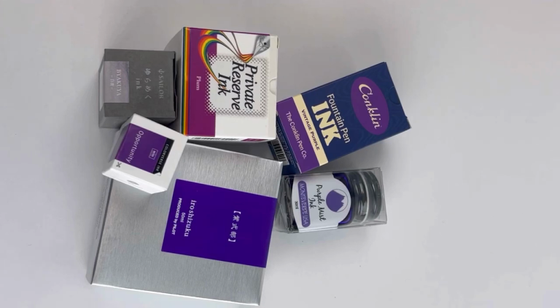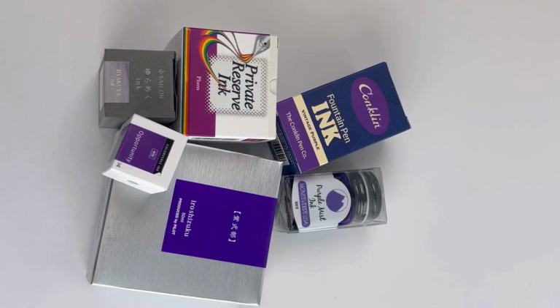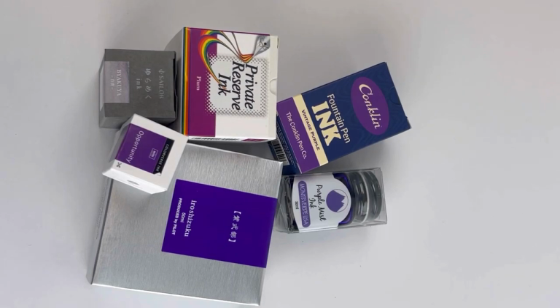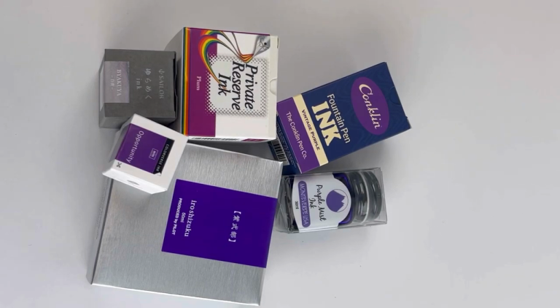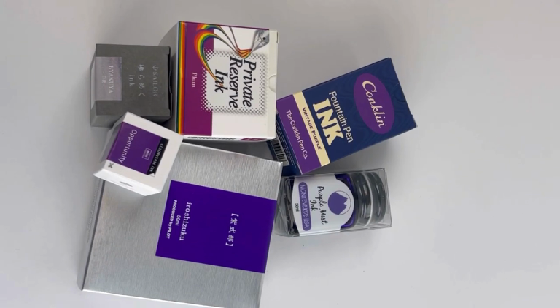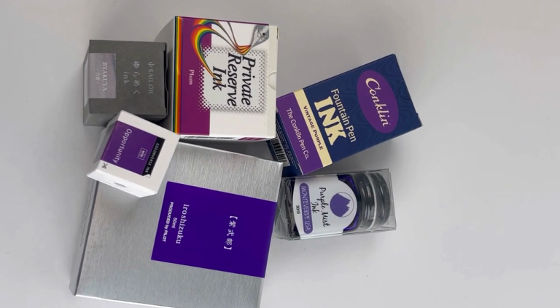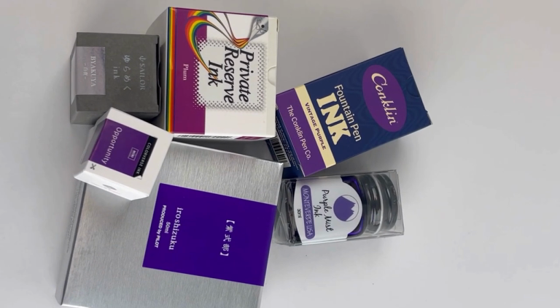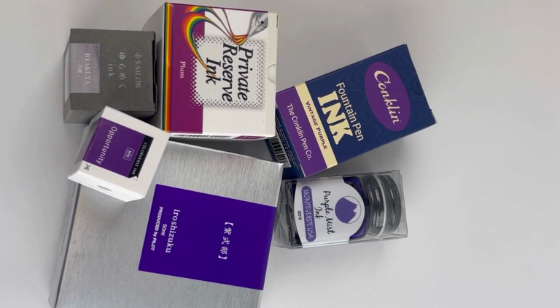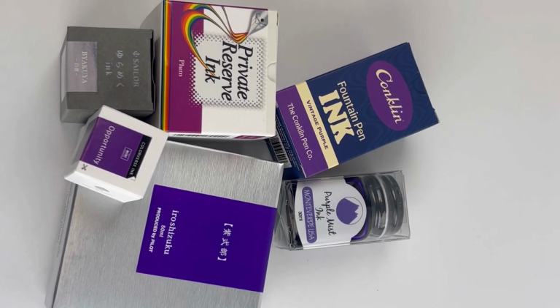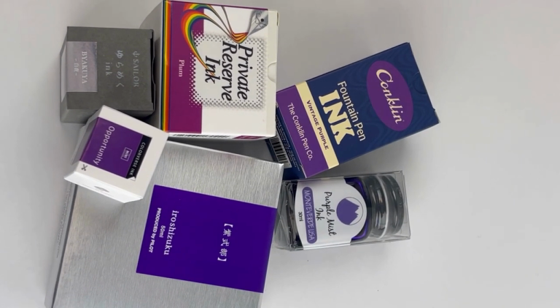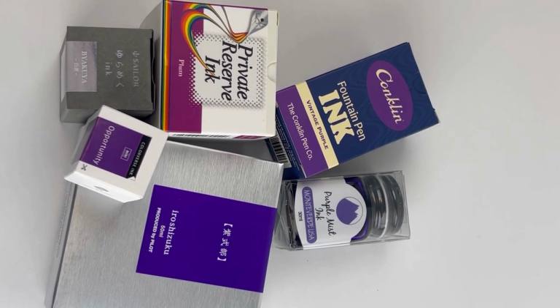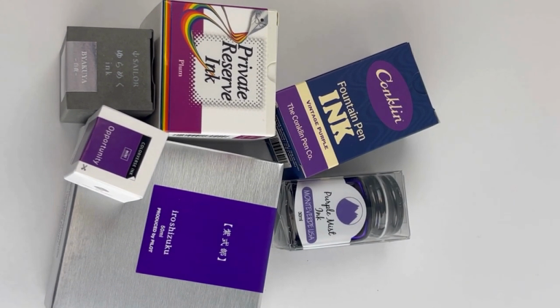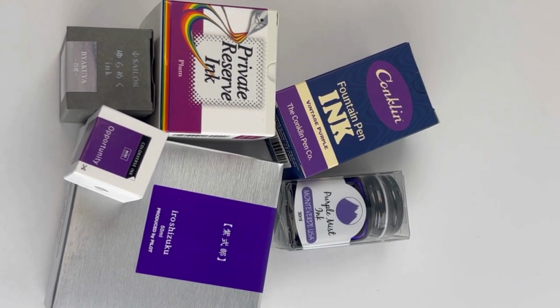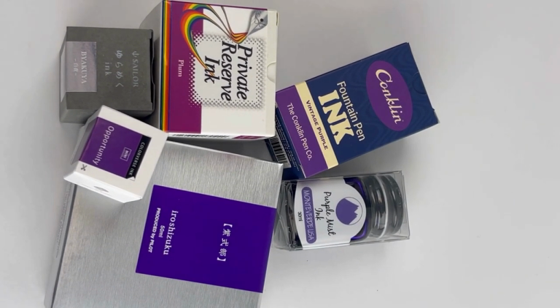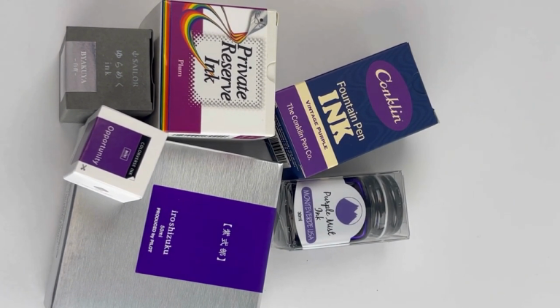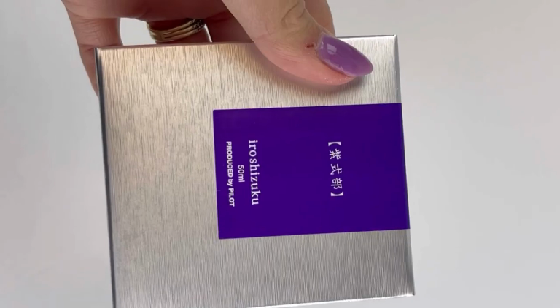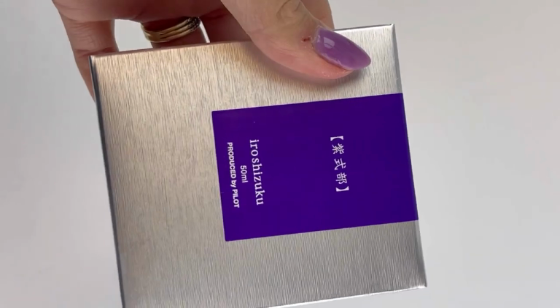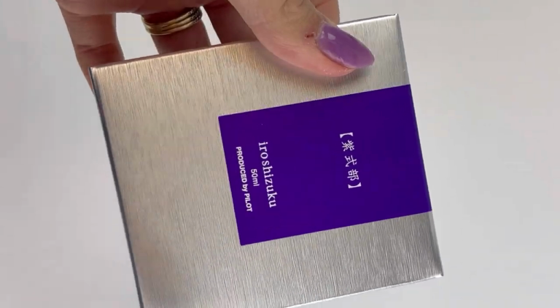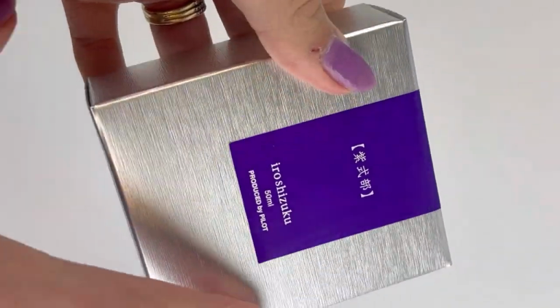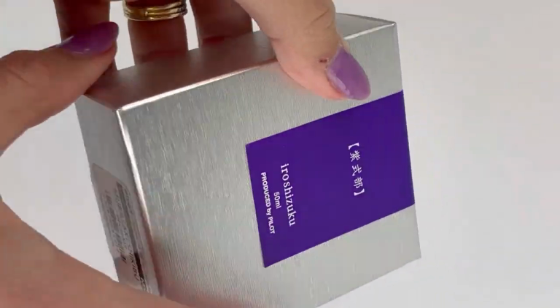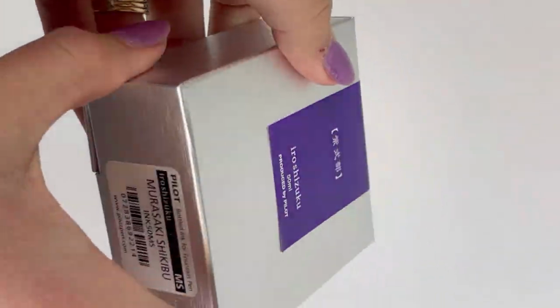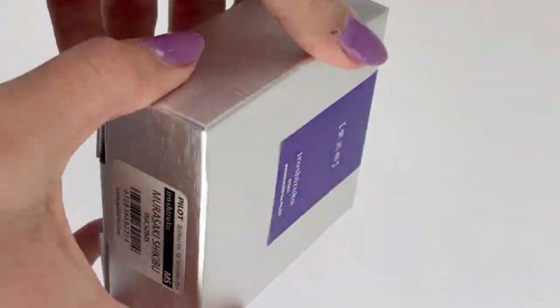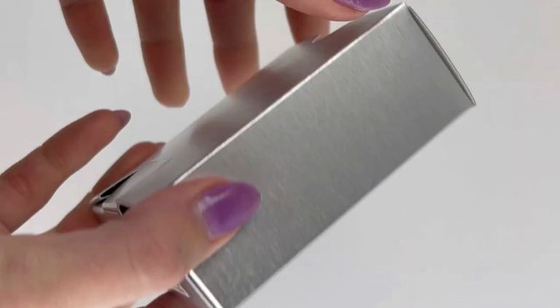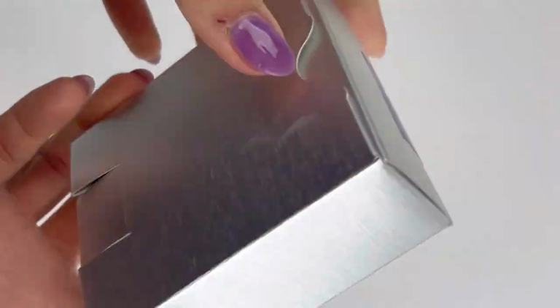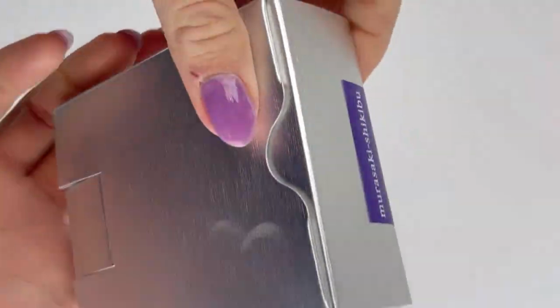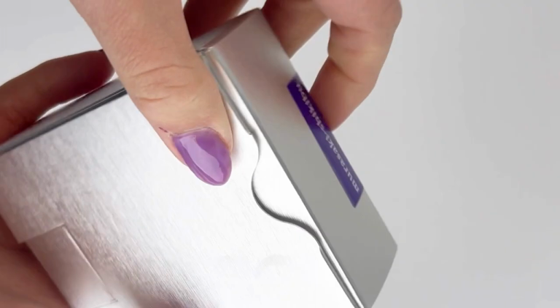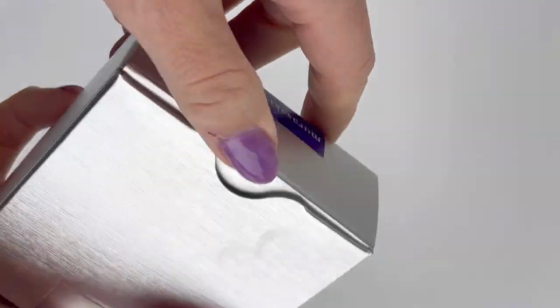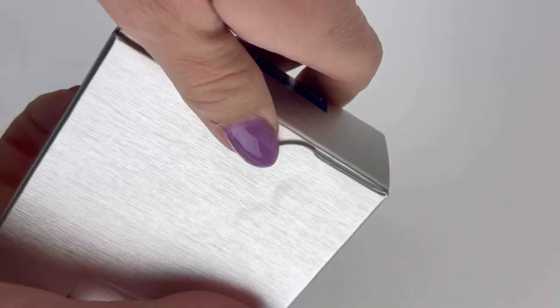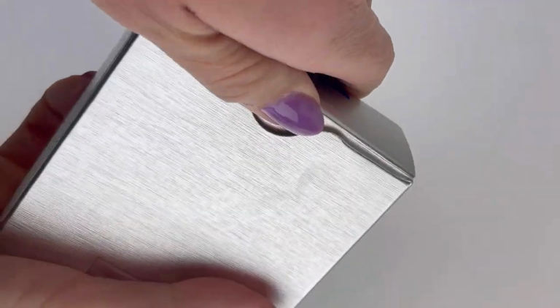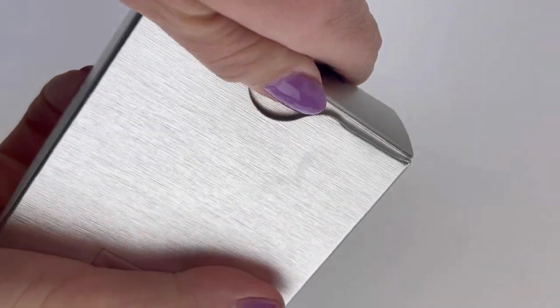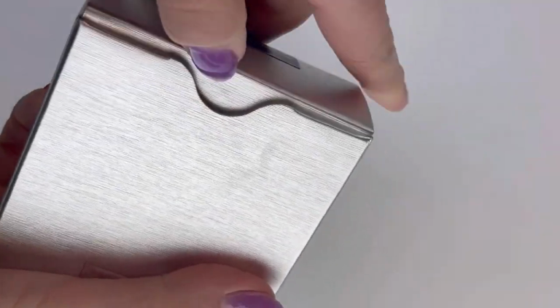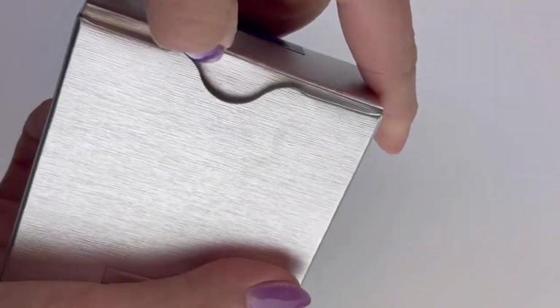Today we have an ink comparison for you. We're going to compare six of our go-to purple inks.